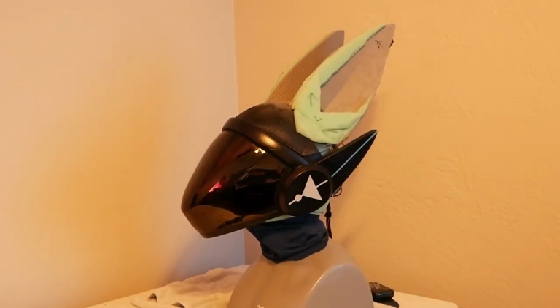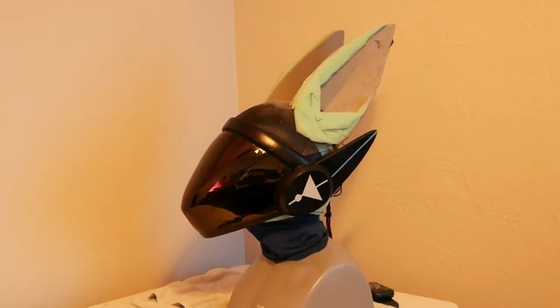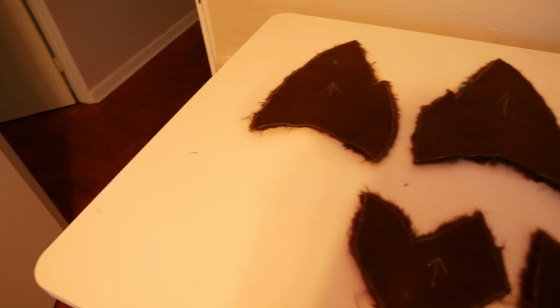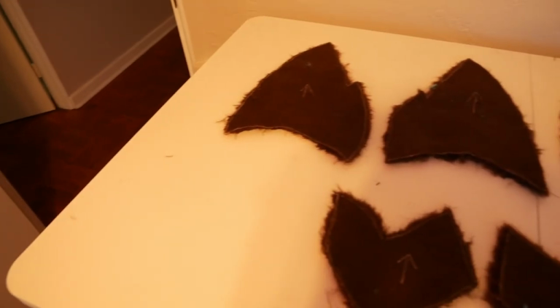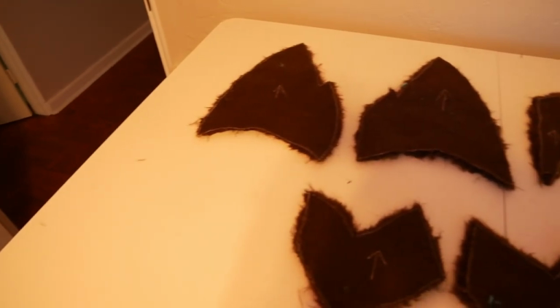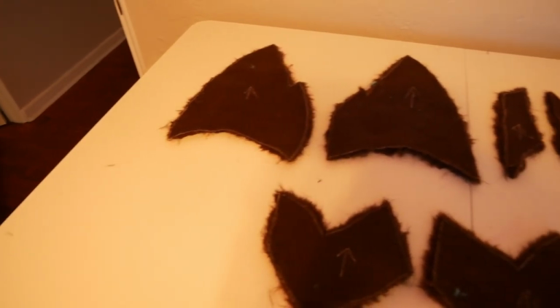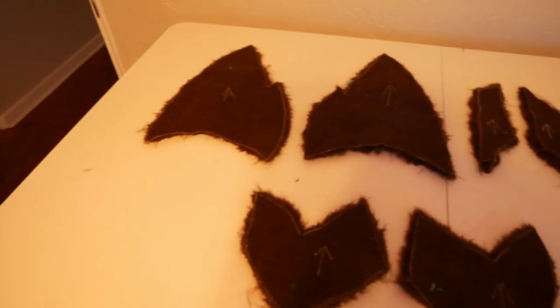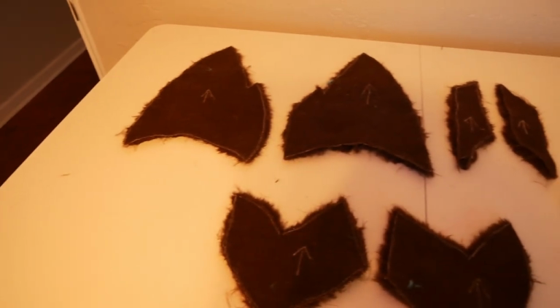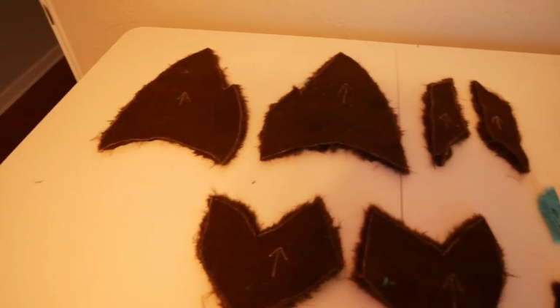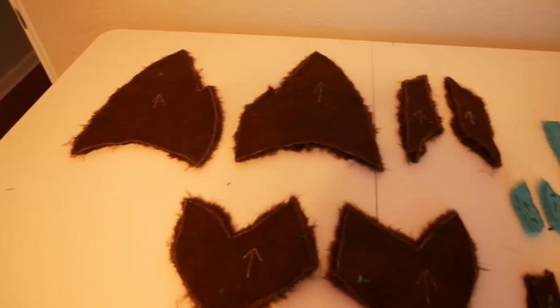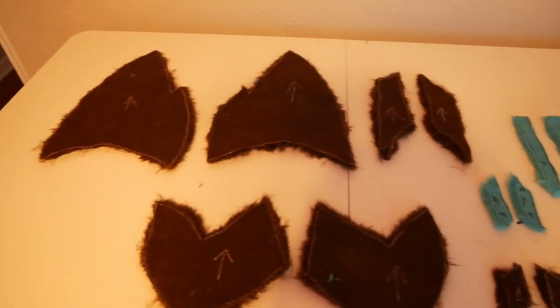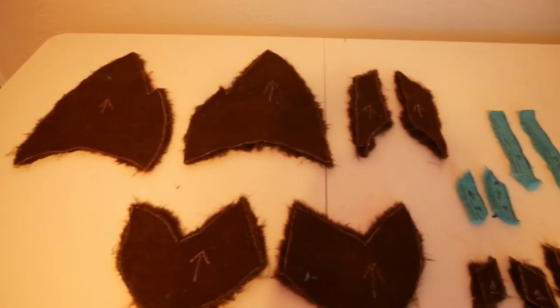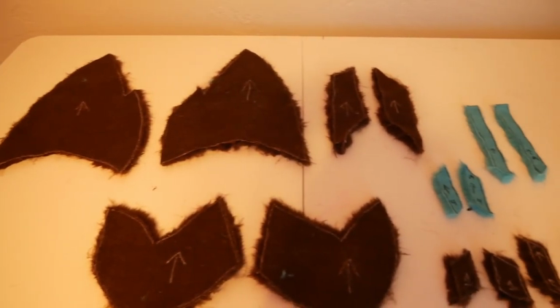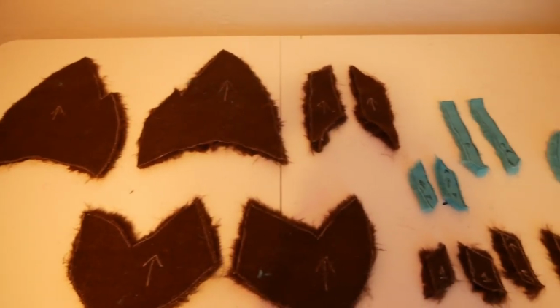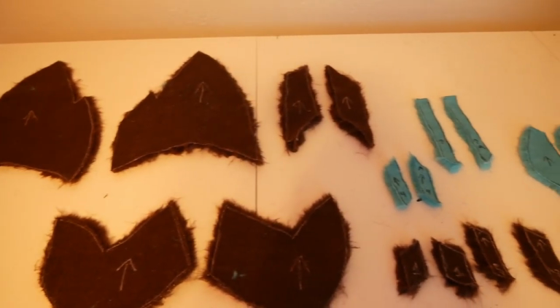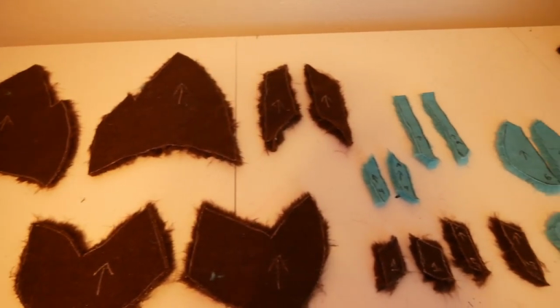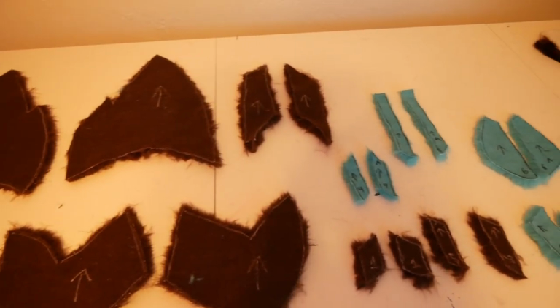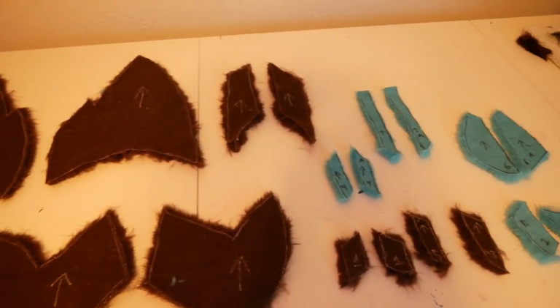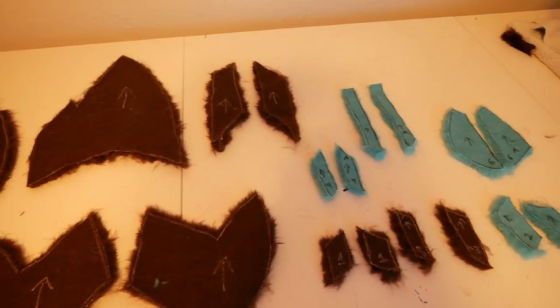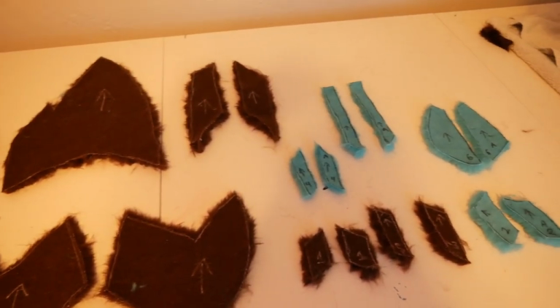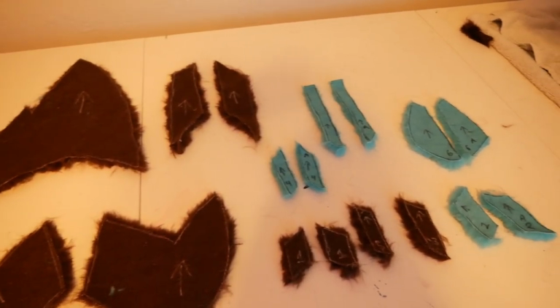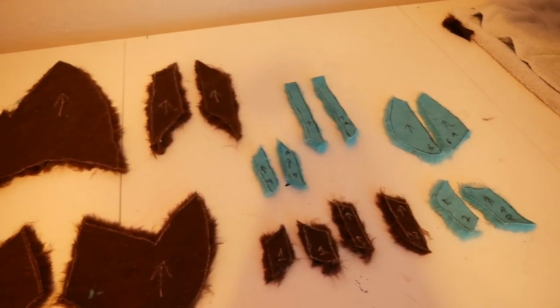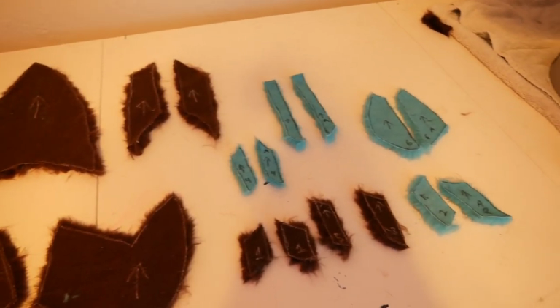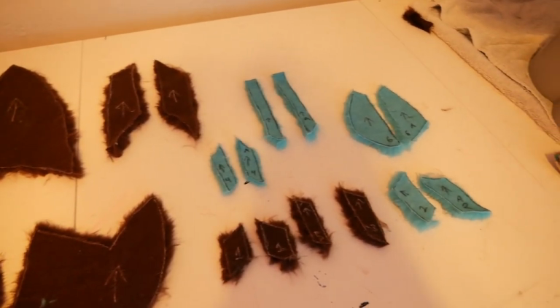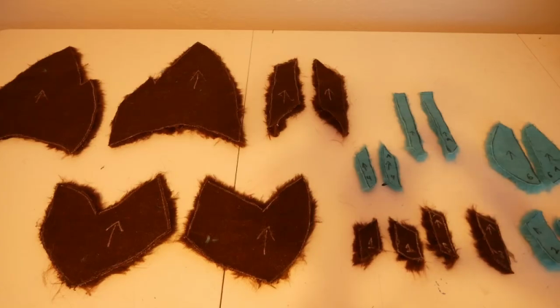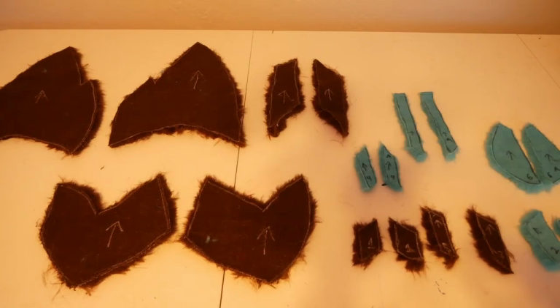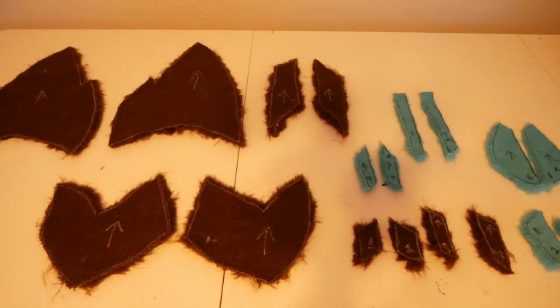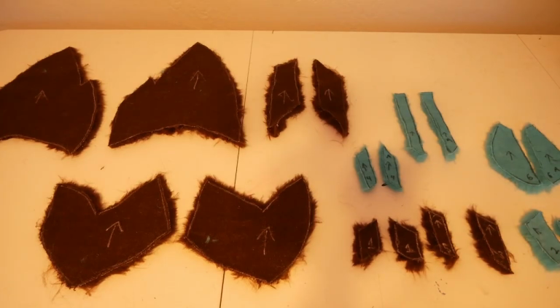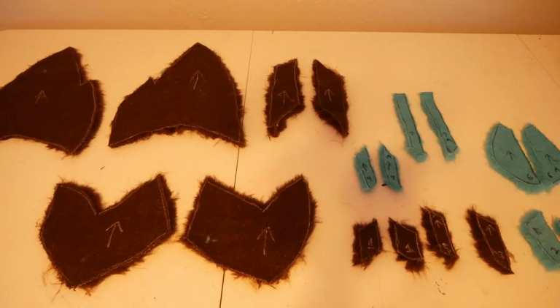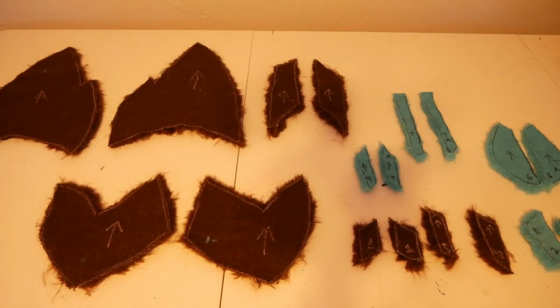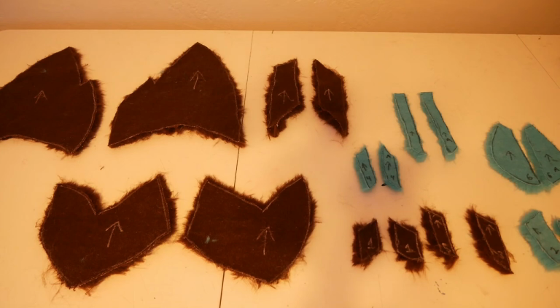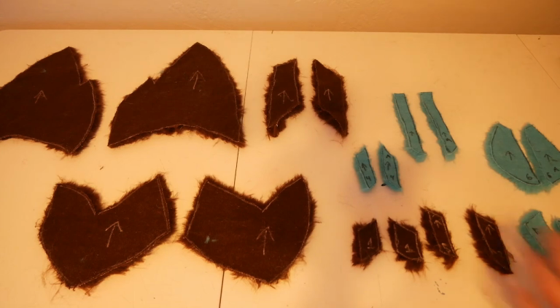After all that shaving and cutting, we ended up with 18 pieces of fur. Now, just like a Lego set, we can go ahead and put it back together.